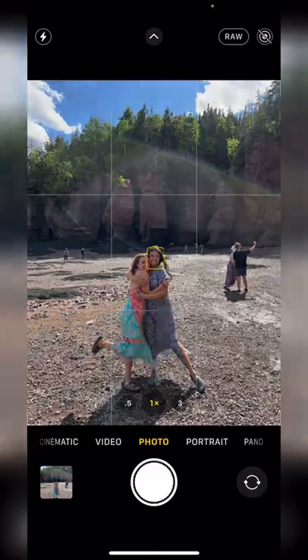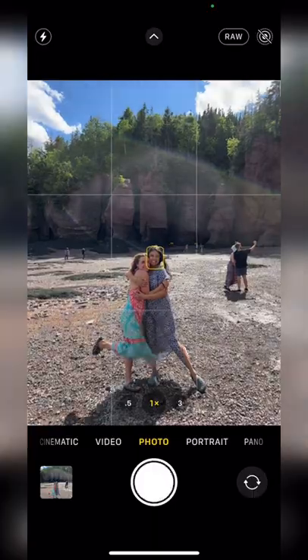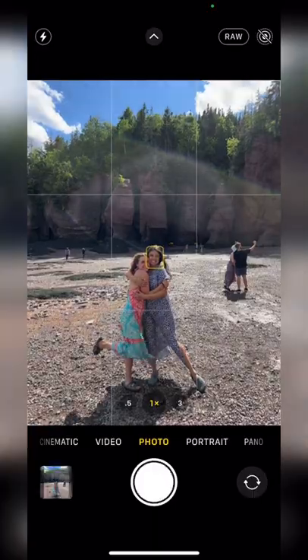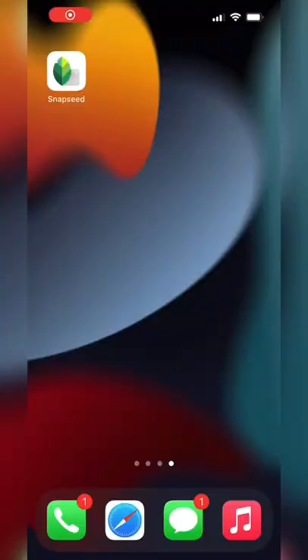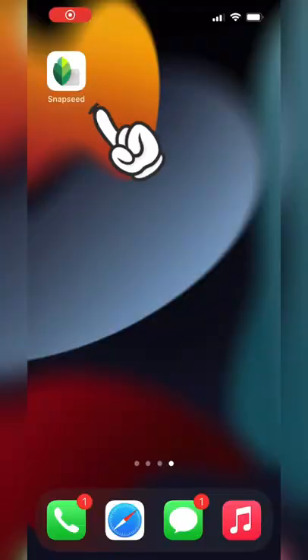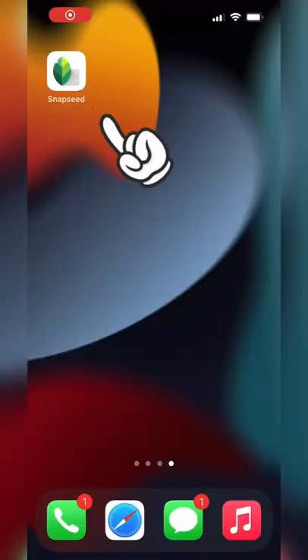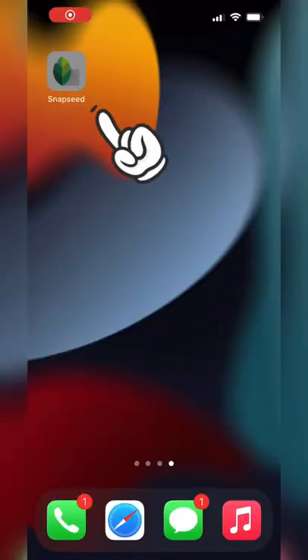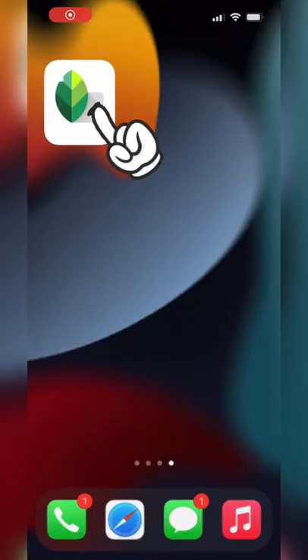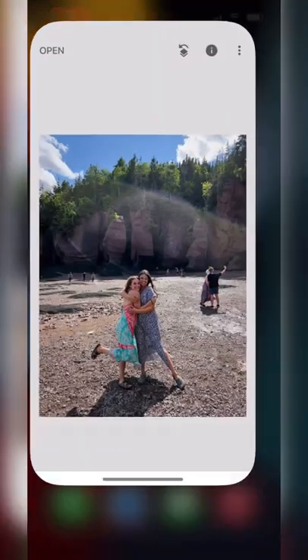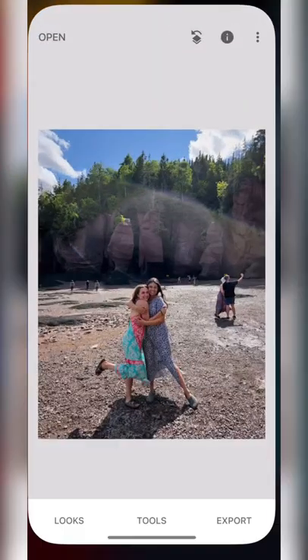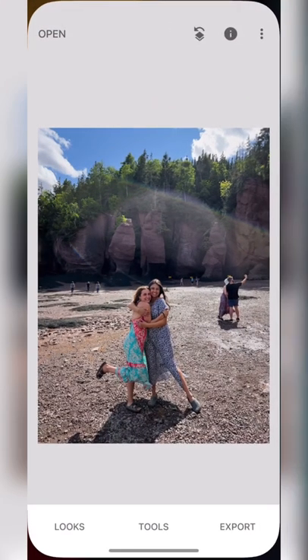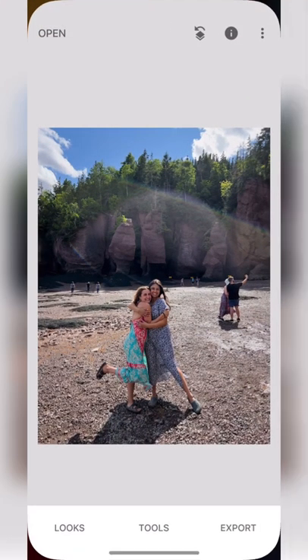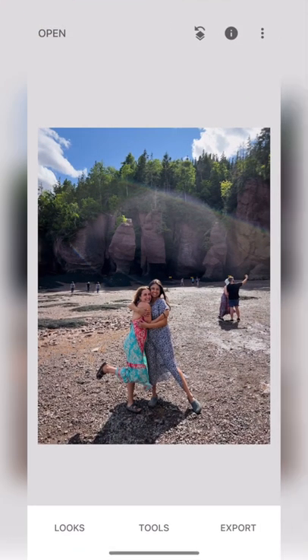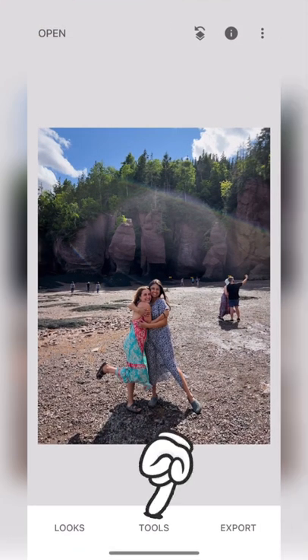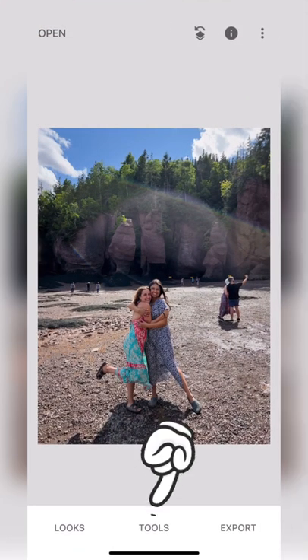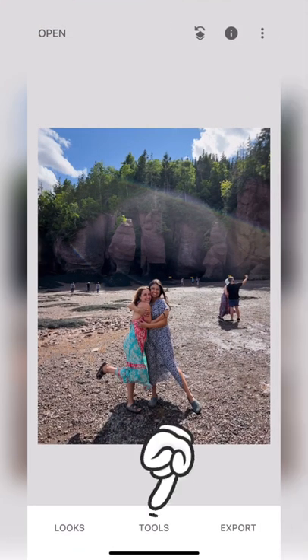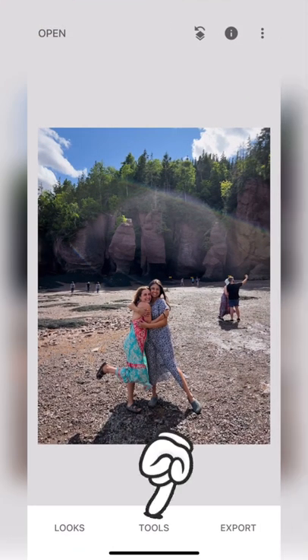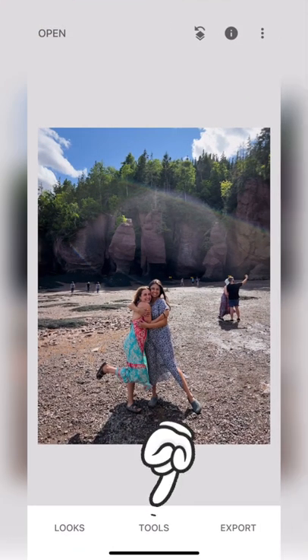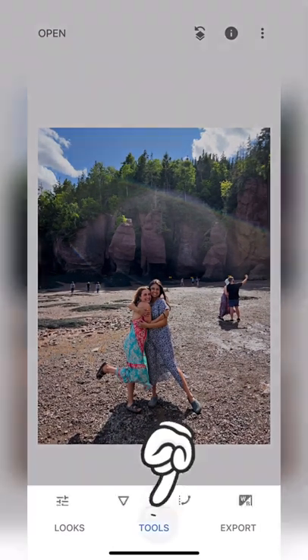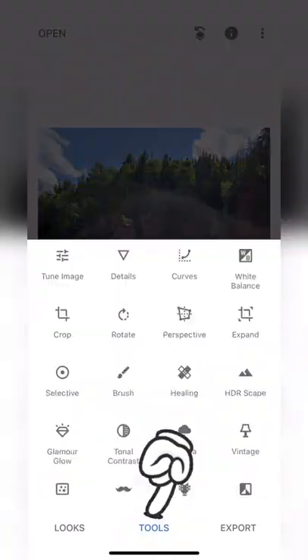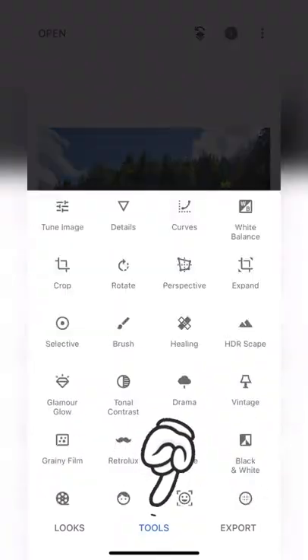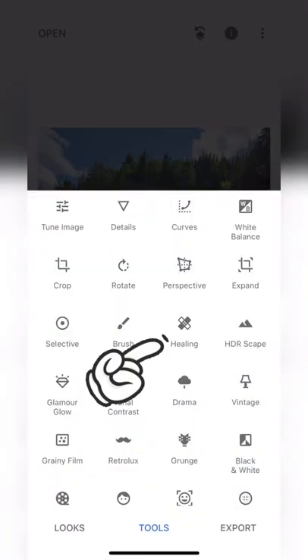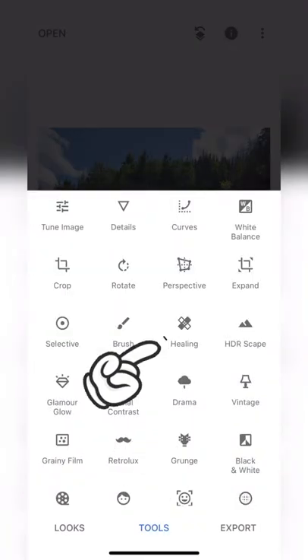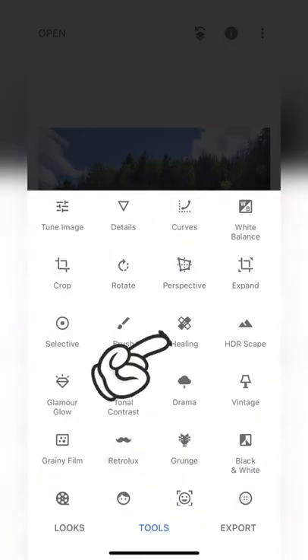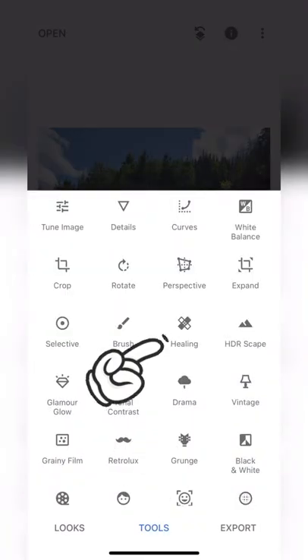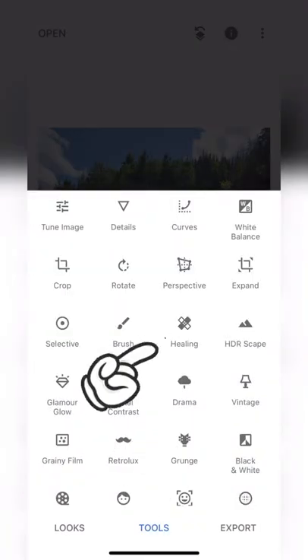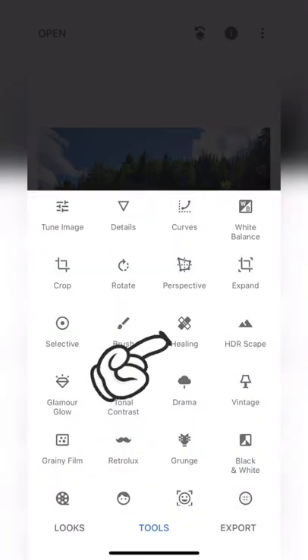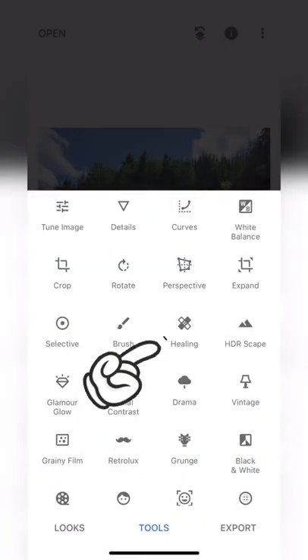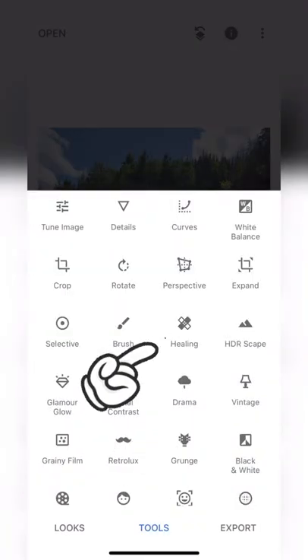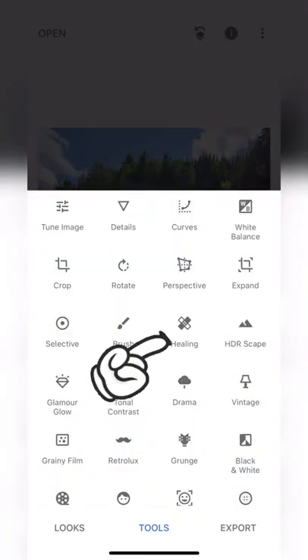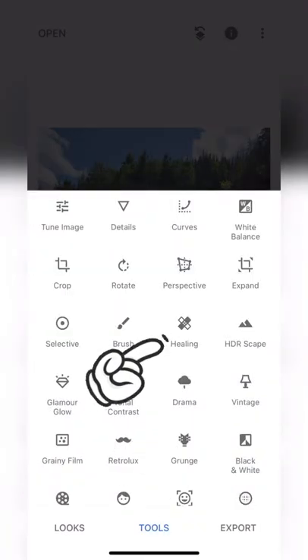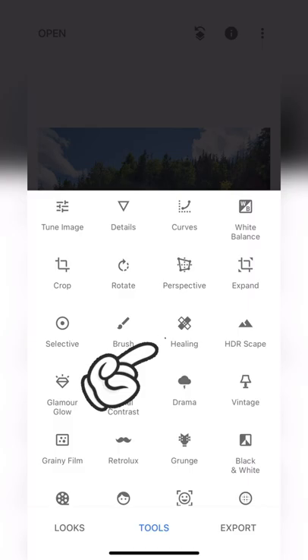Next, open up your photo in Snapseed, which is a free editing app. Go to tools and click on healing.